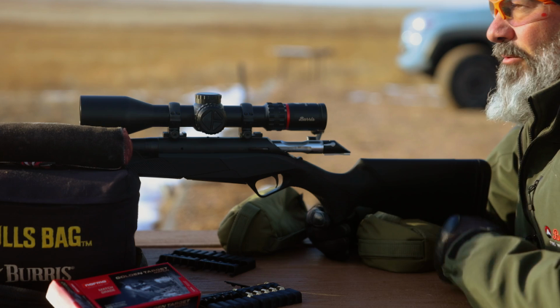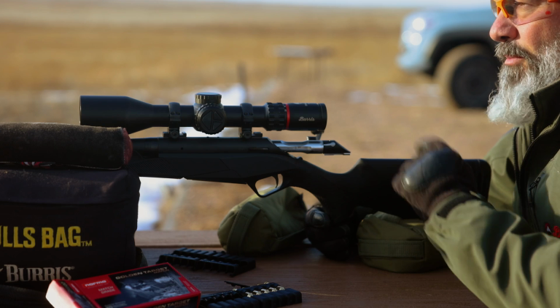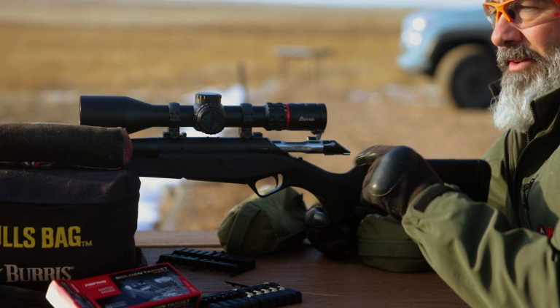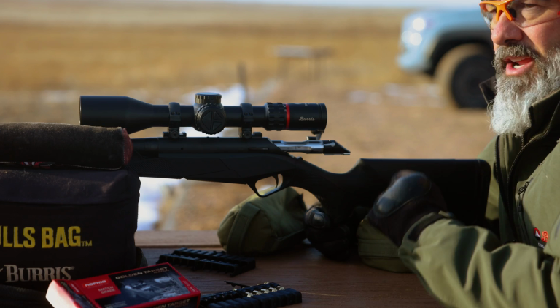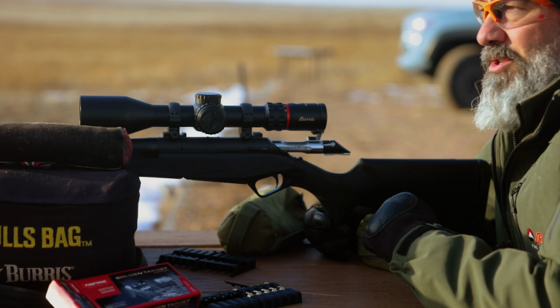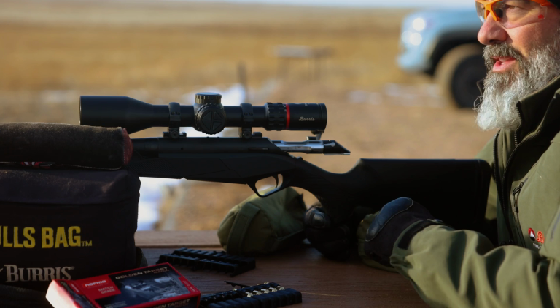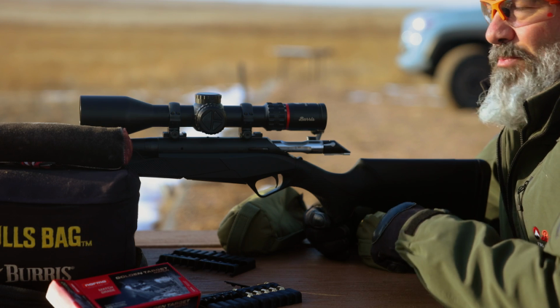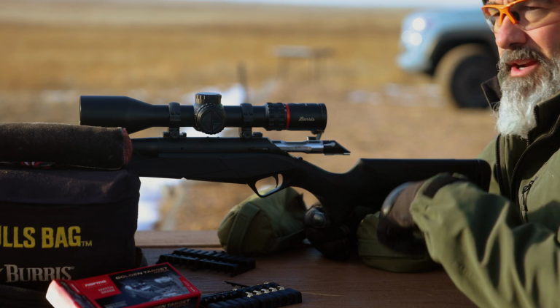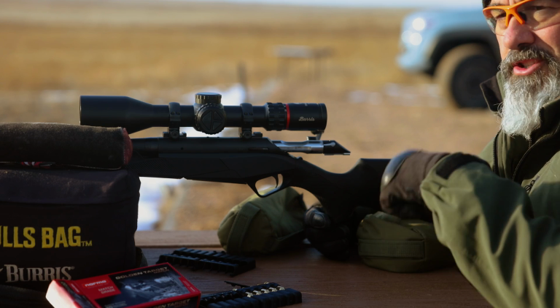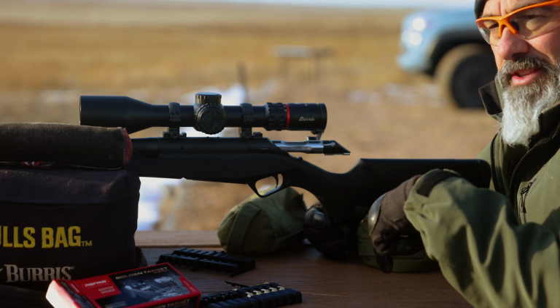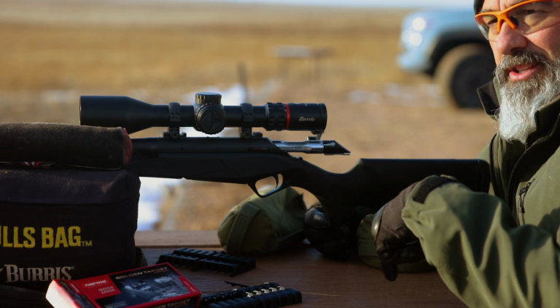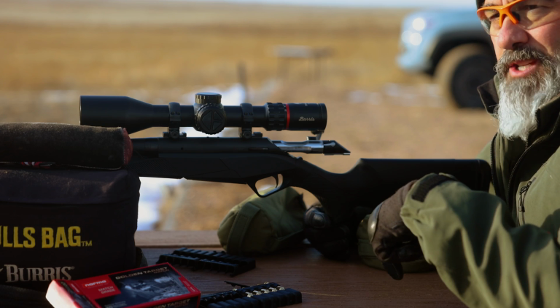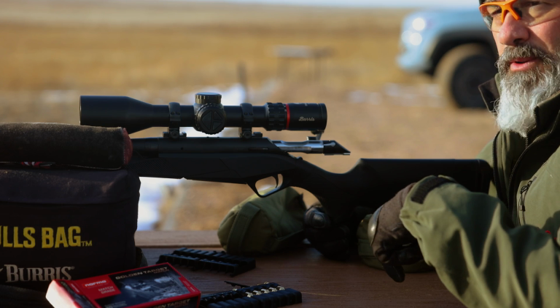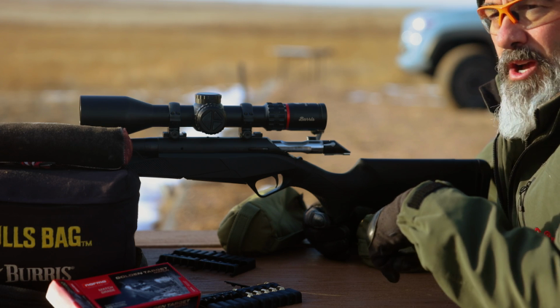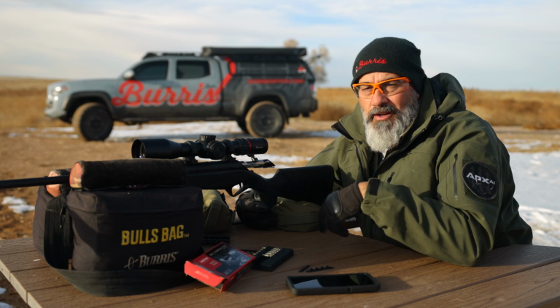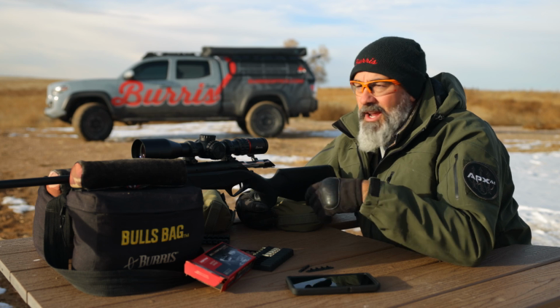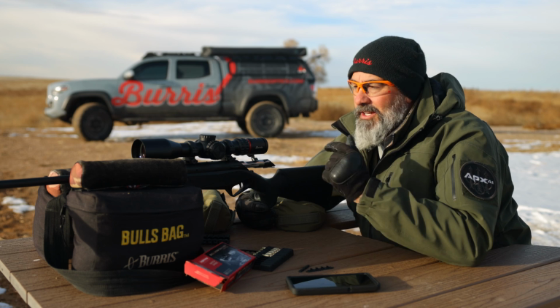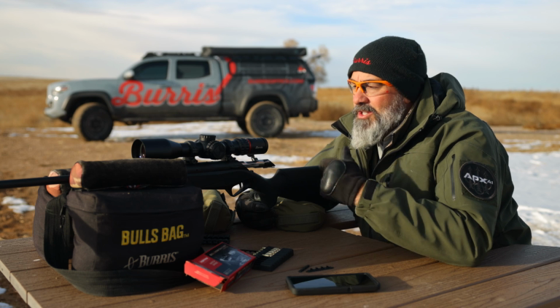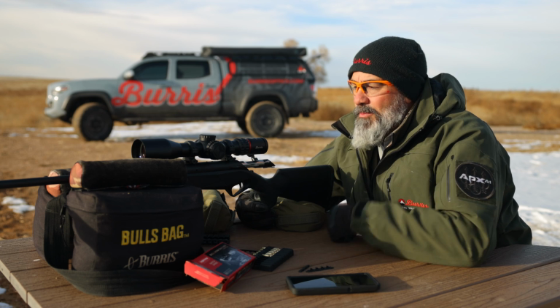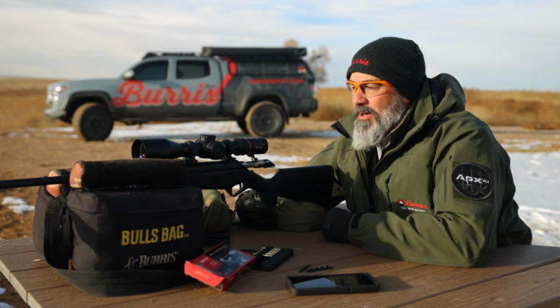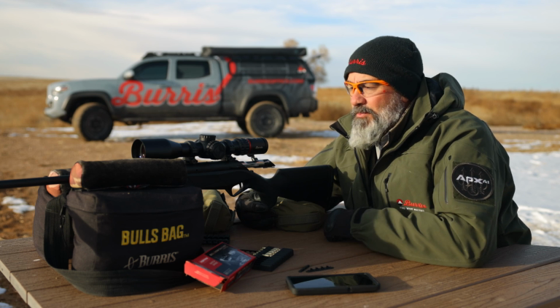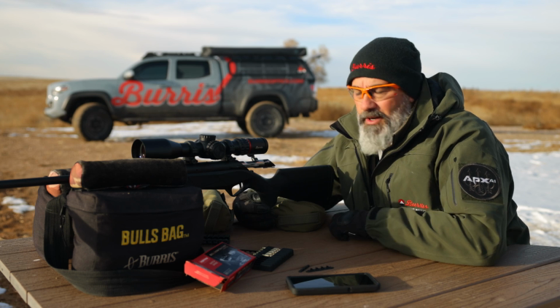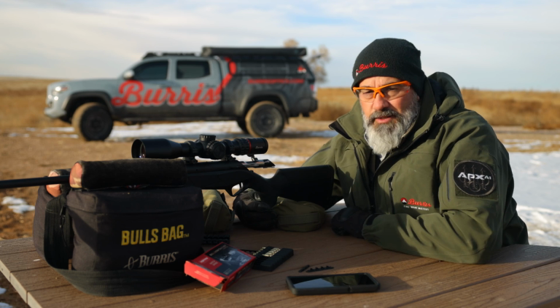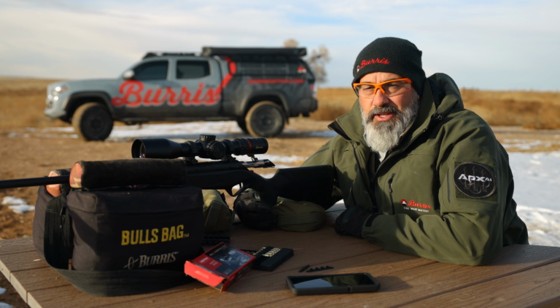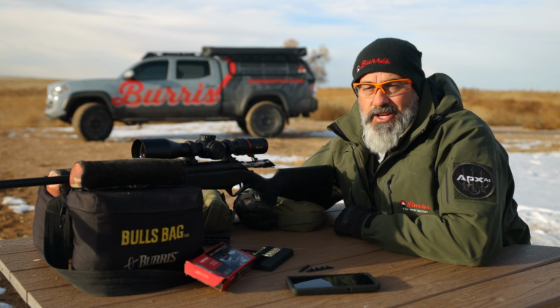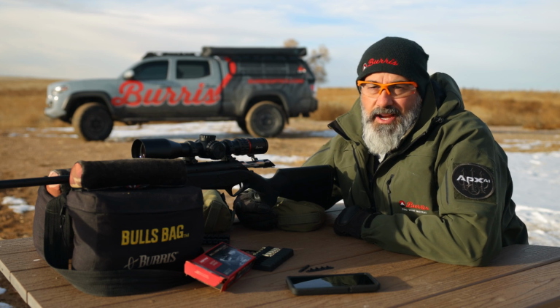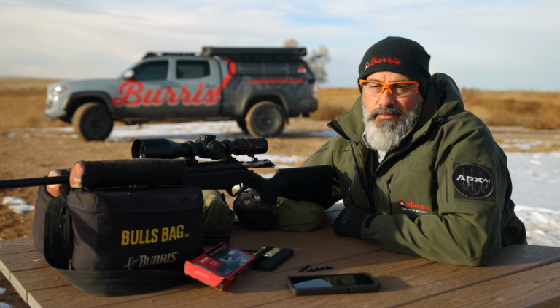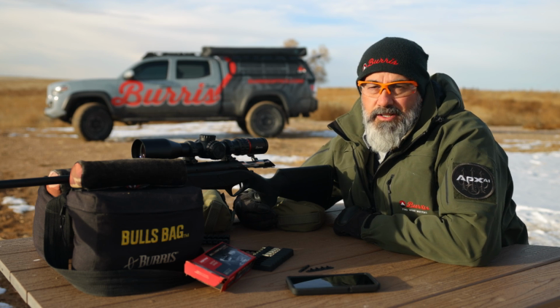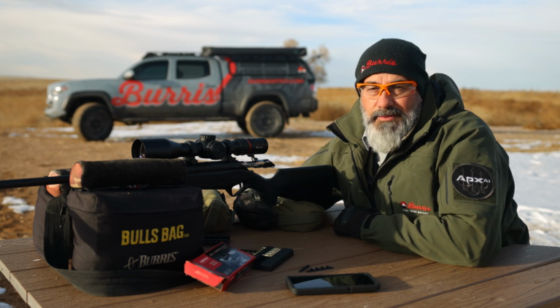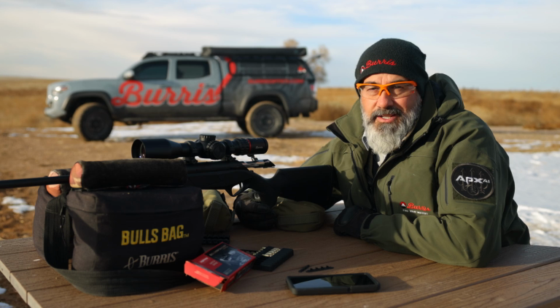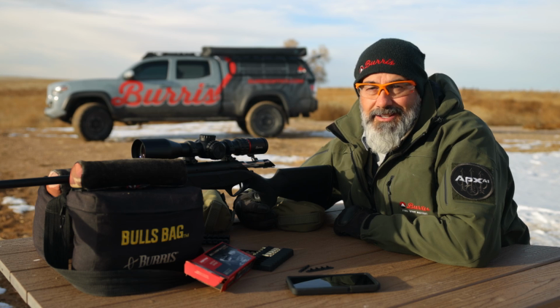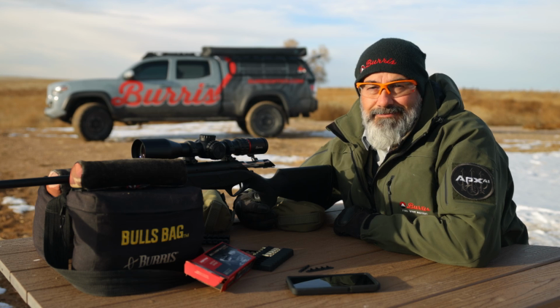For more videos on this product, check the links below. And for additional Burris products, please check out BurrisOptics.com.